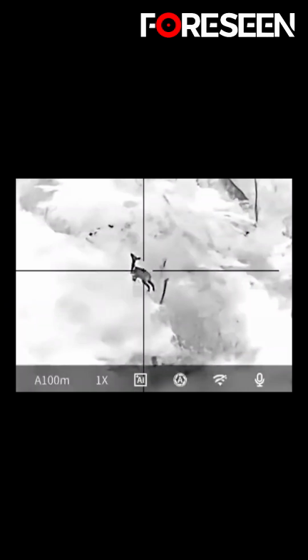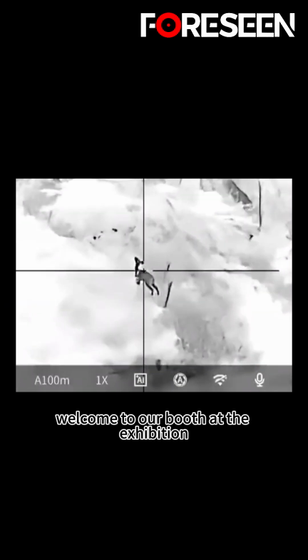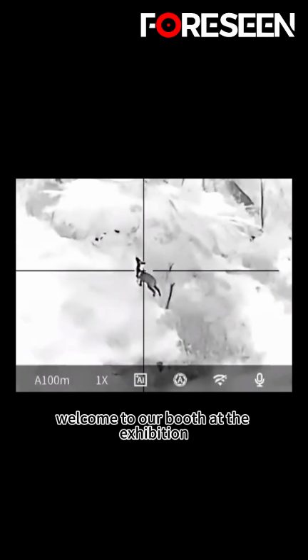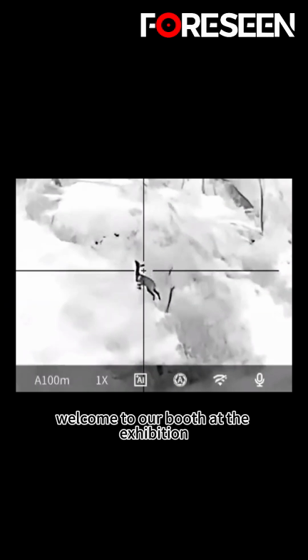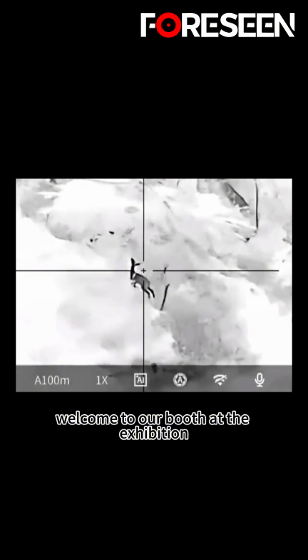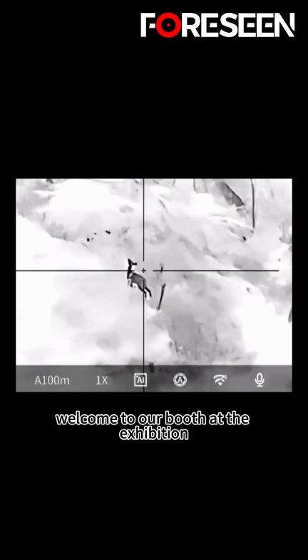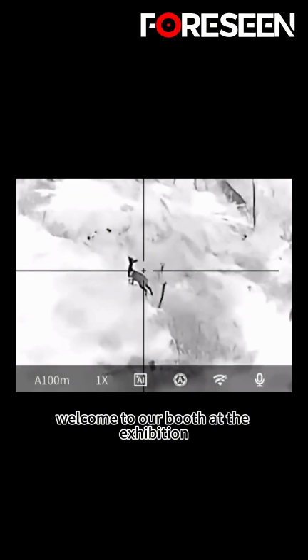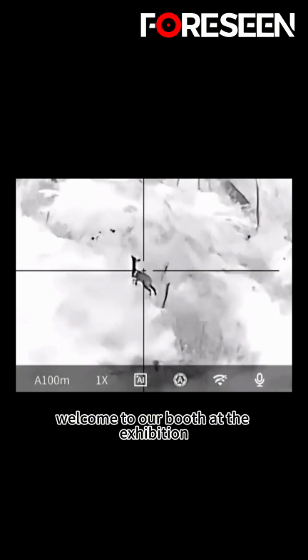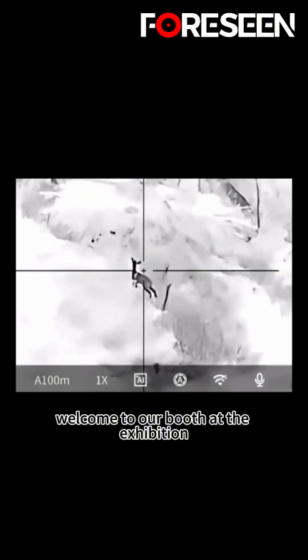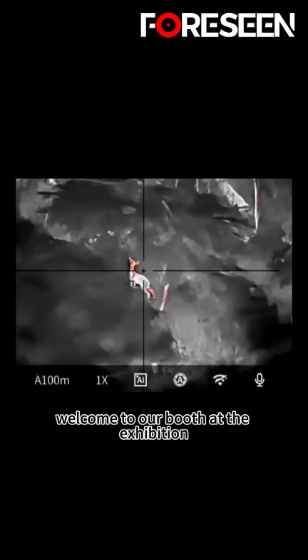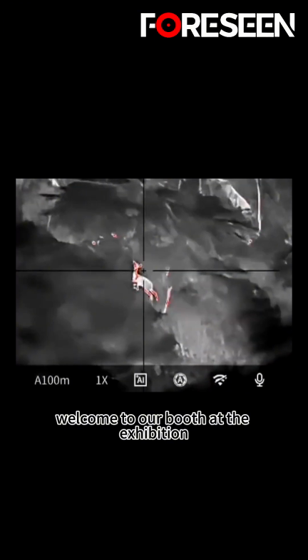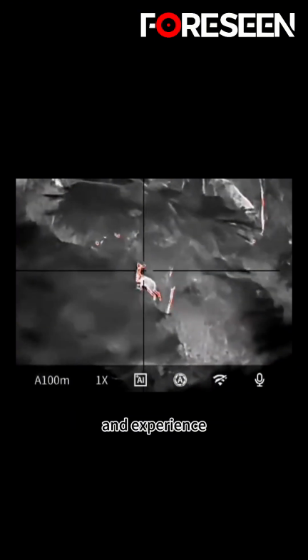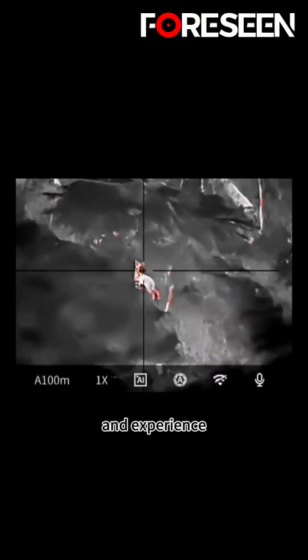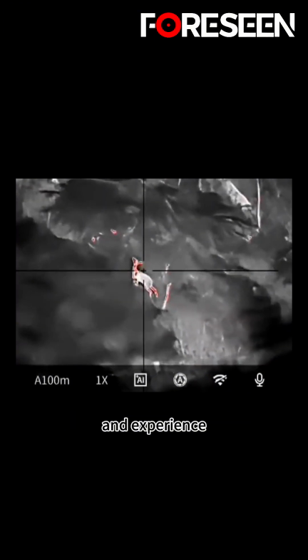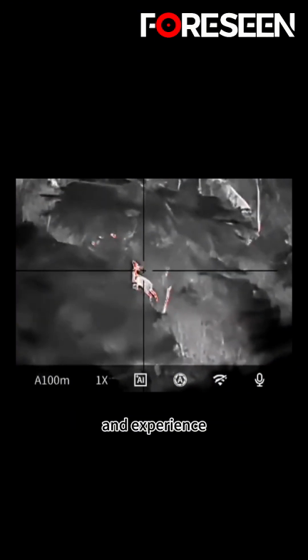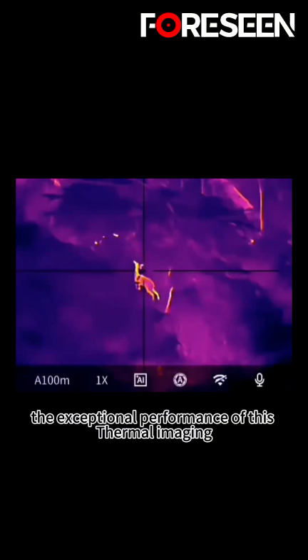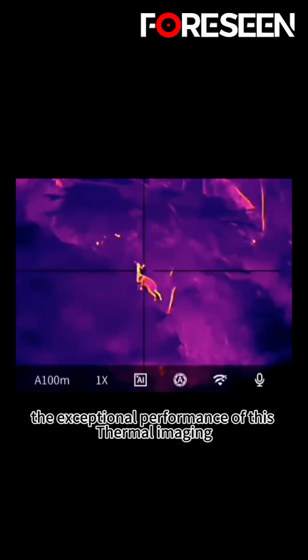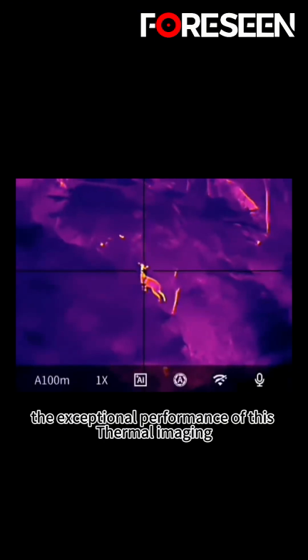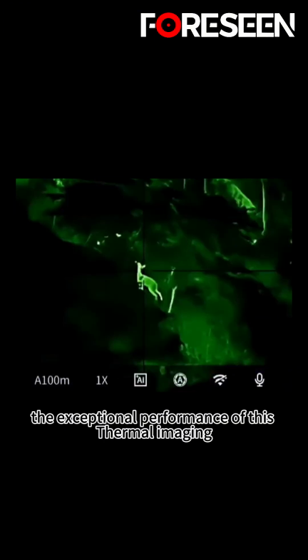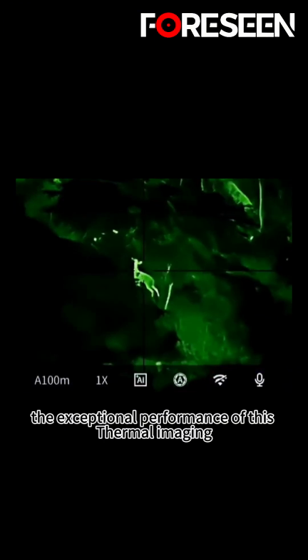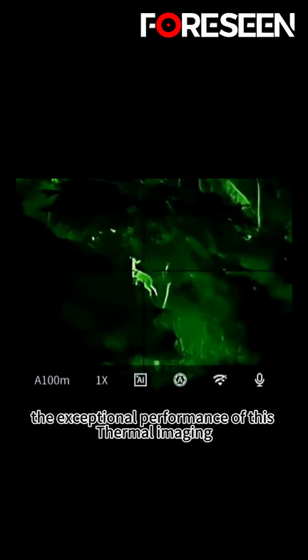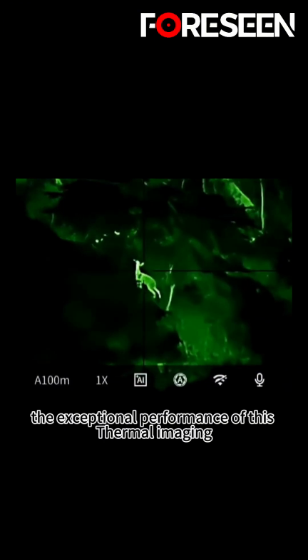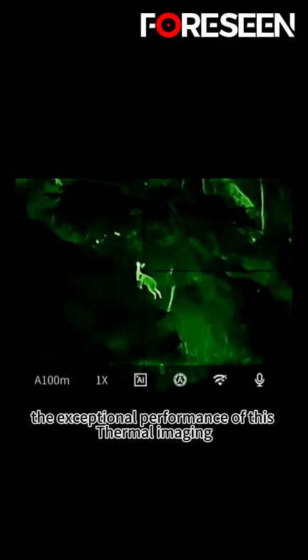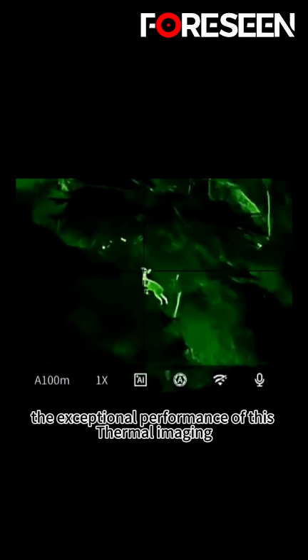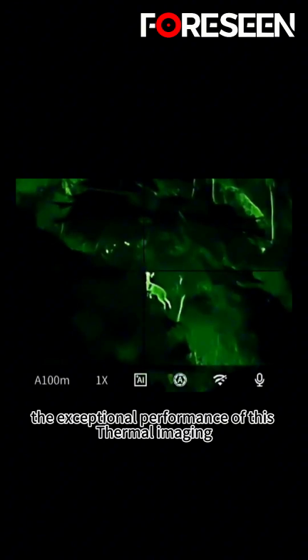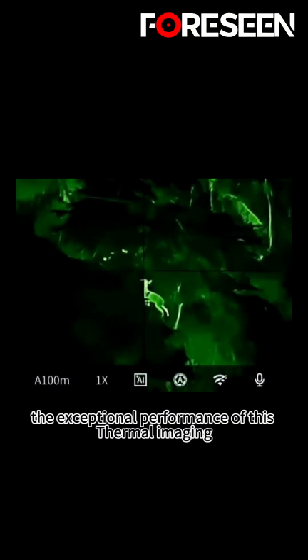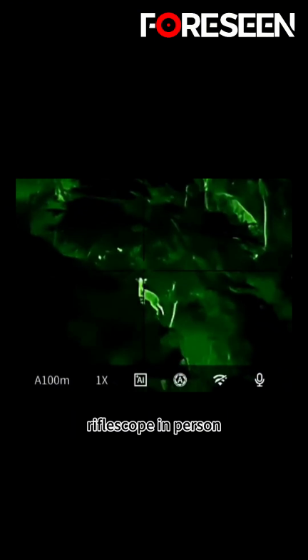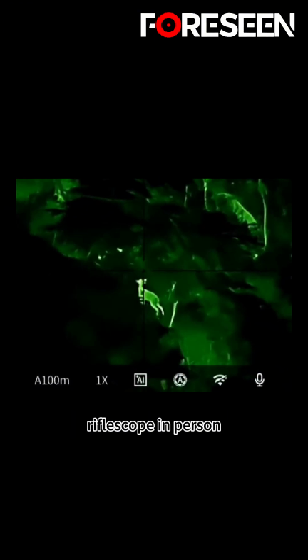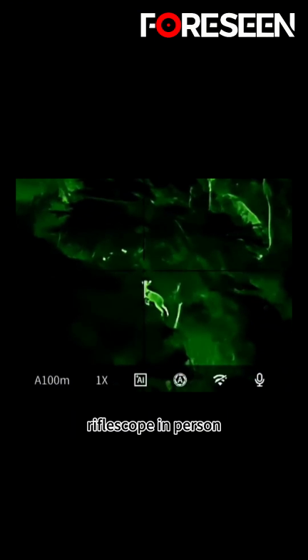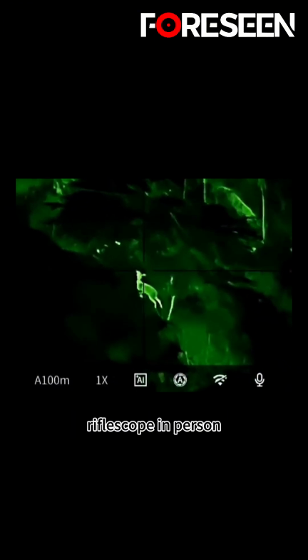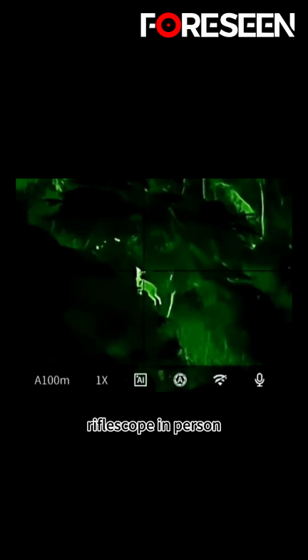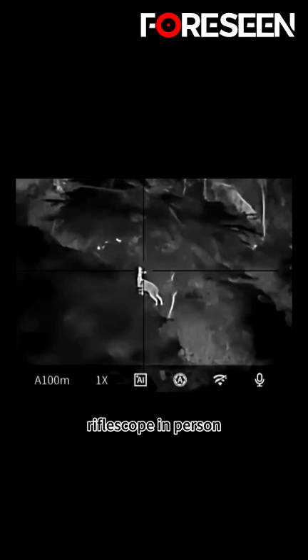Welcome to our booth at the exhibition, and experience the exceptional performance of this thermal imaging riflescope in person.